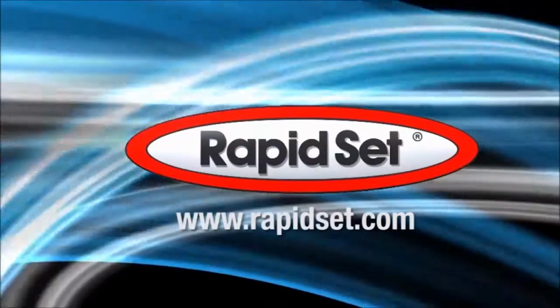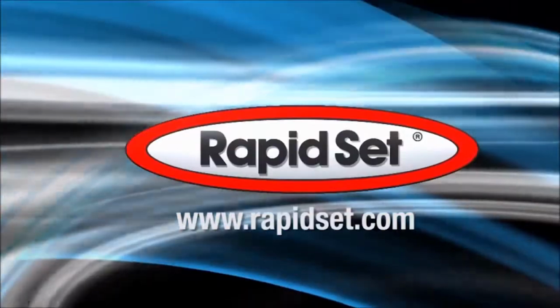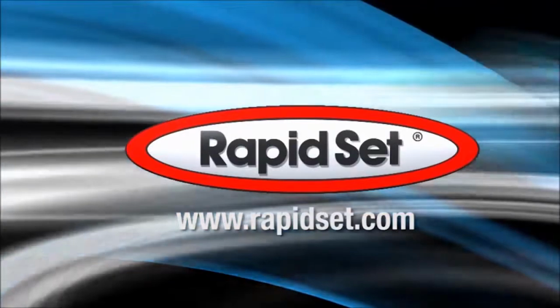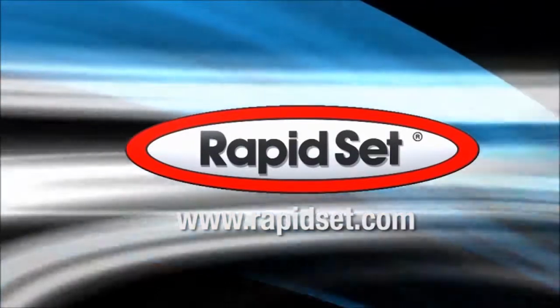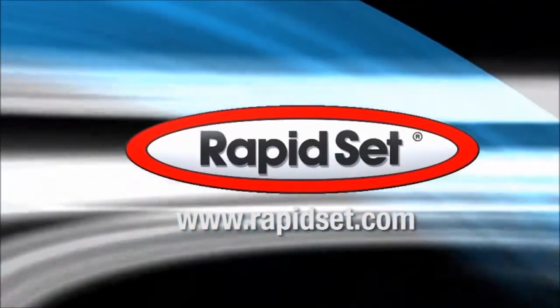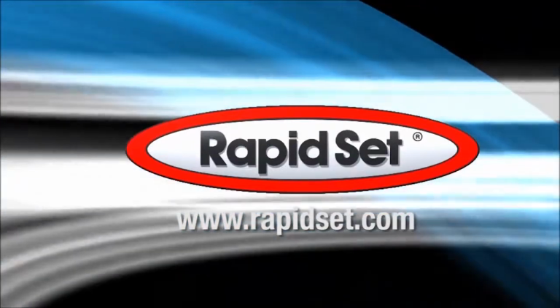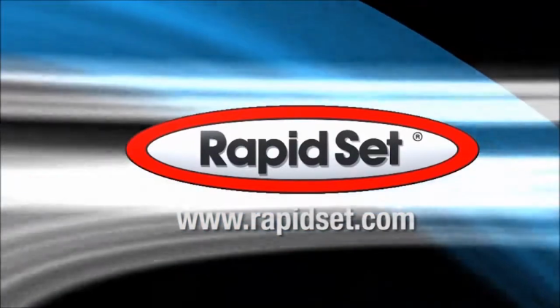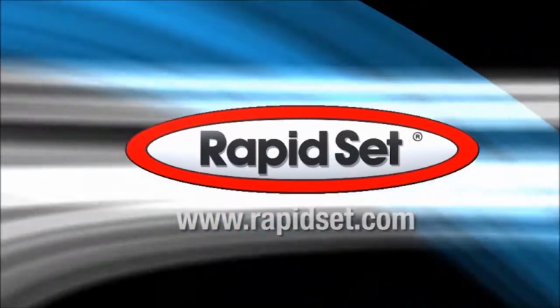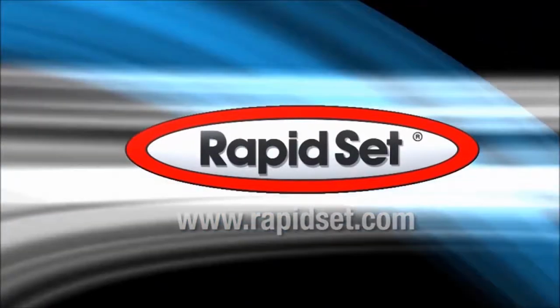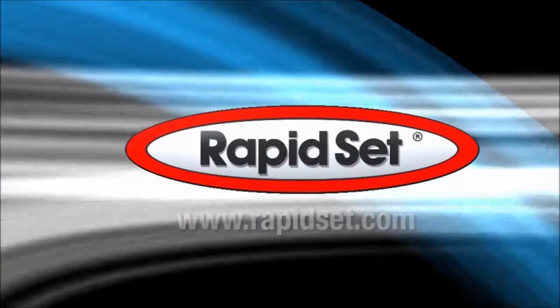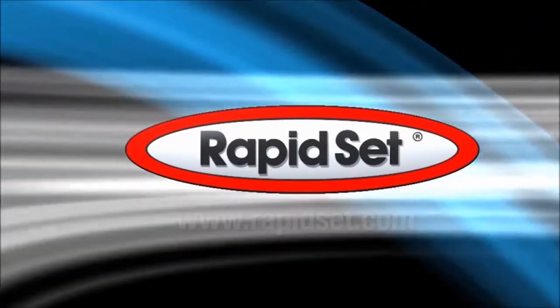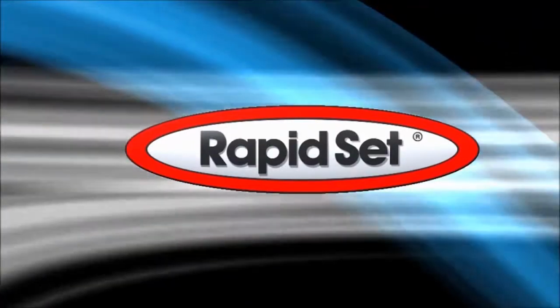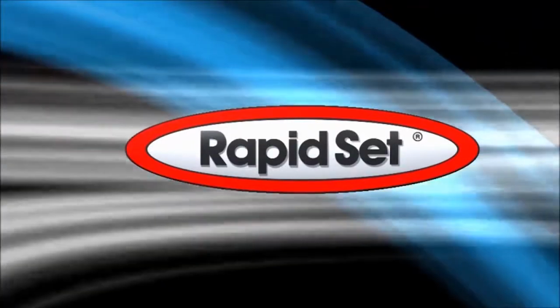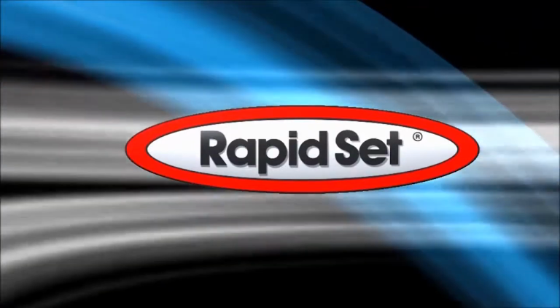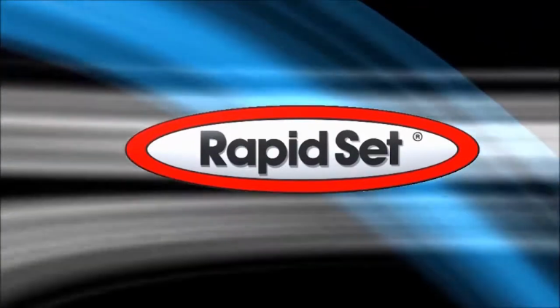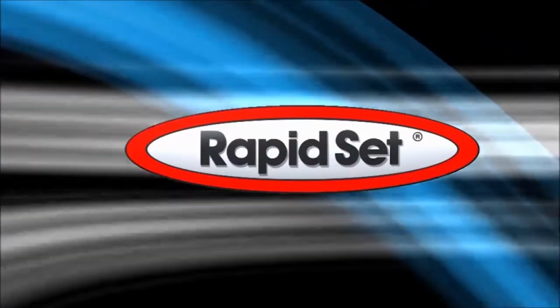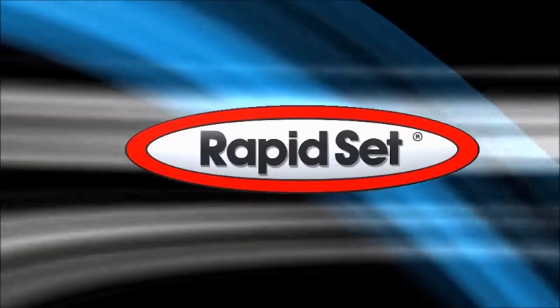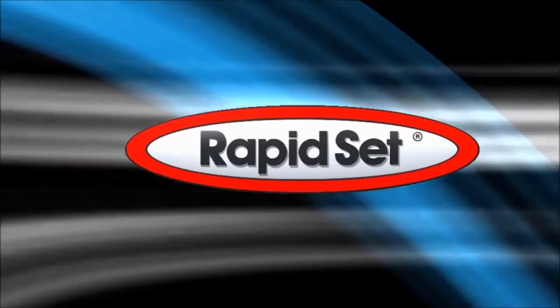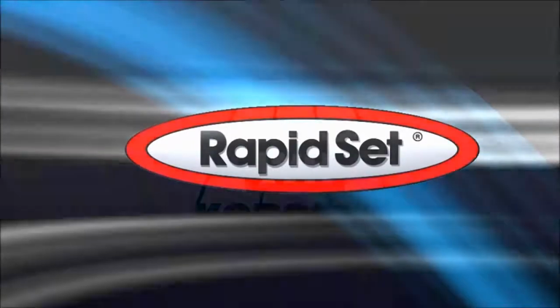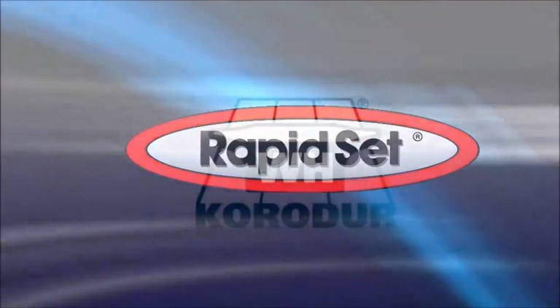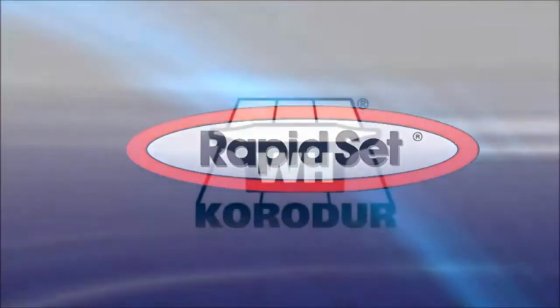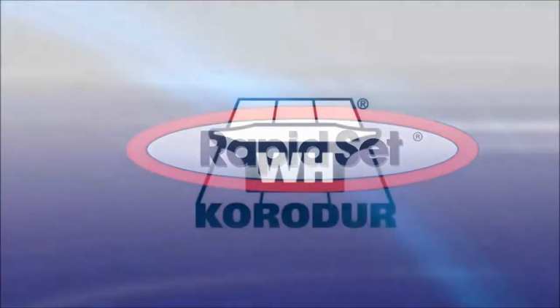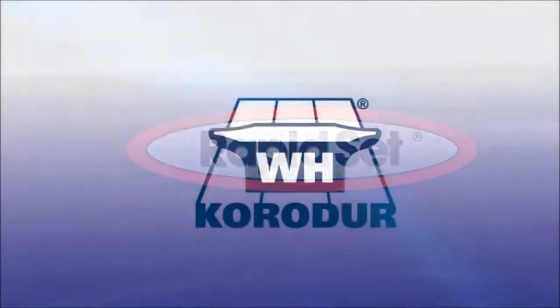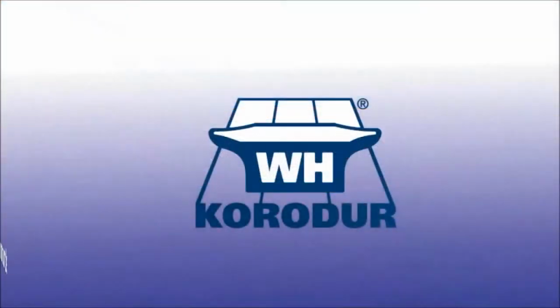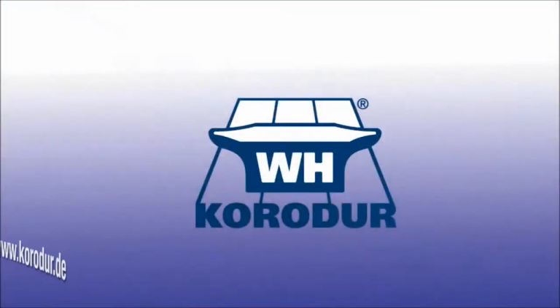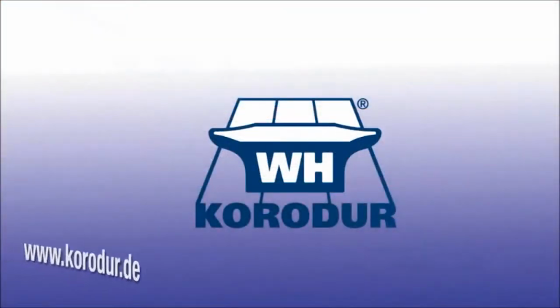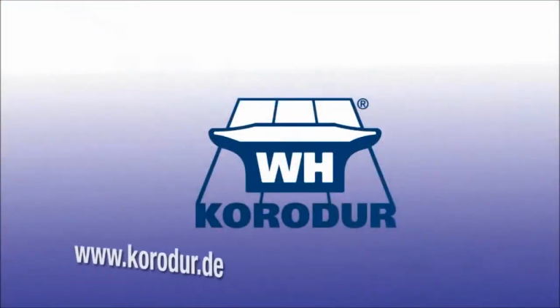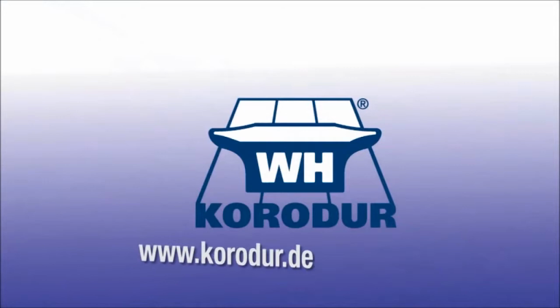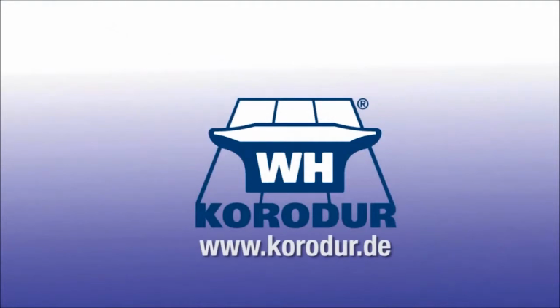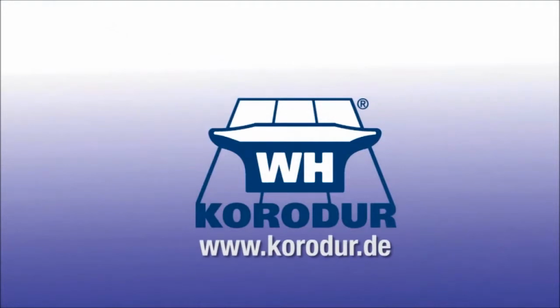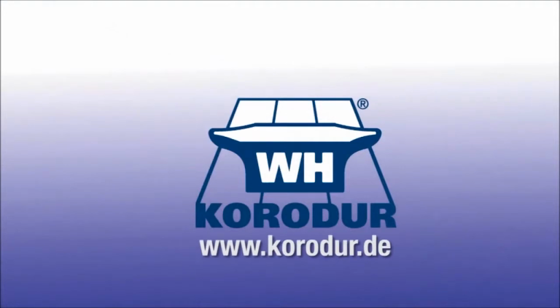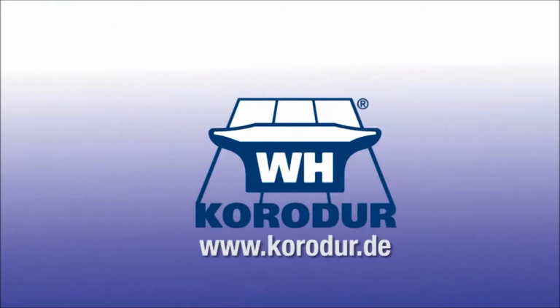Interested in learning more about RapidSet? Speak with our European distribution partner, Corridor, for more information.